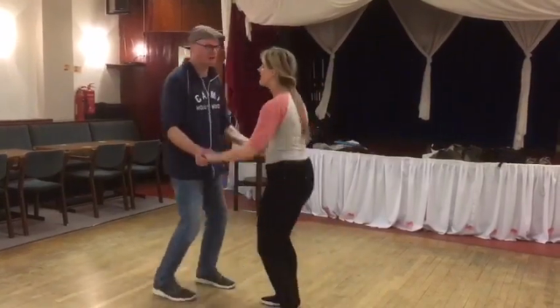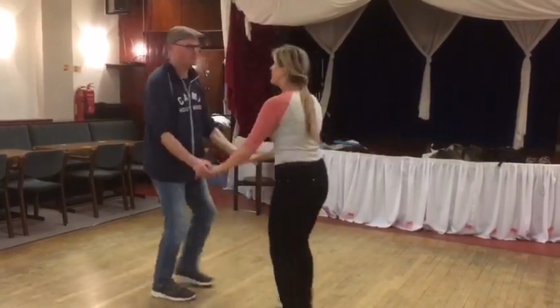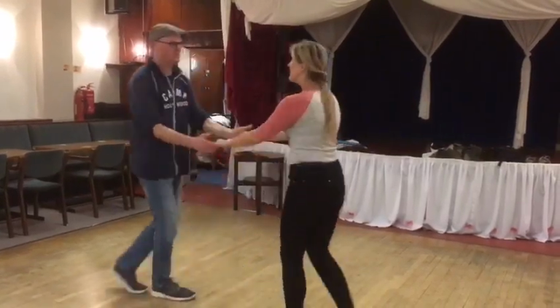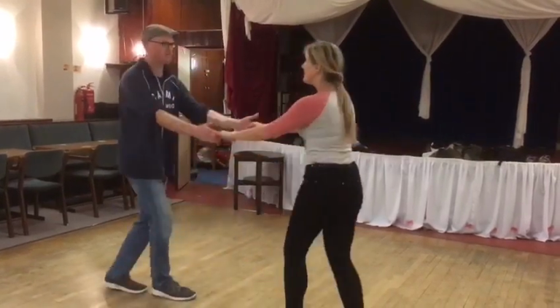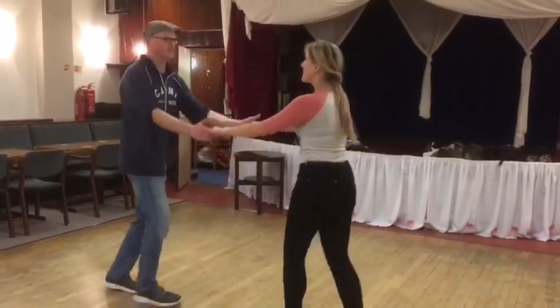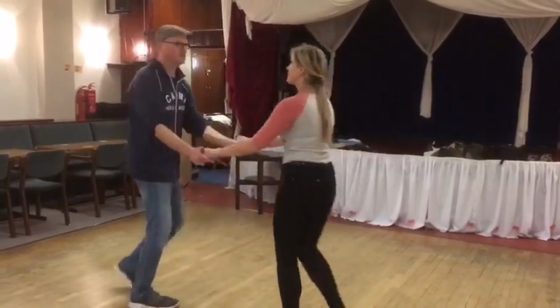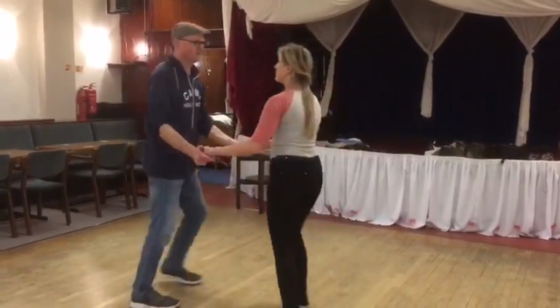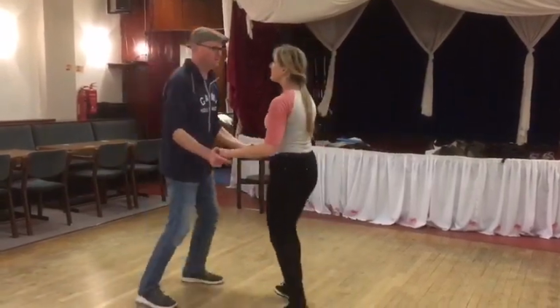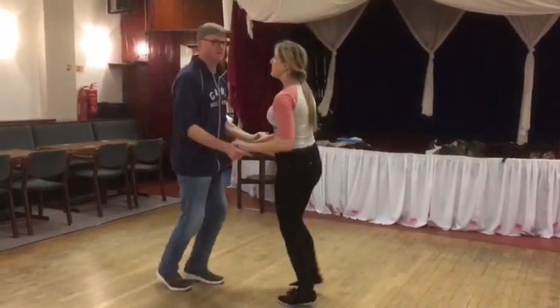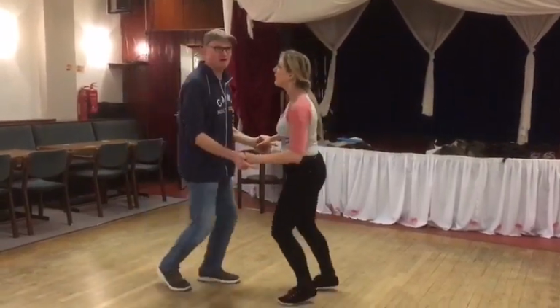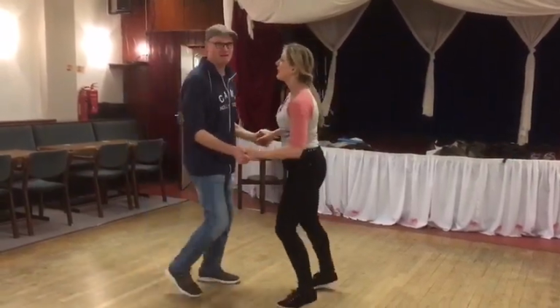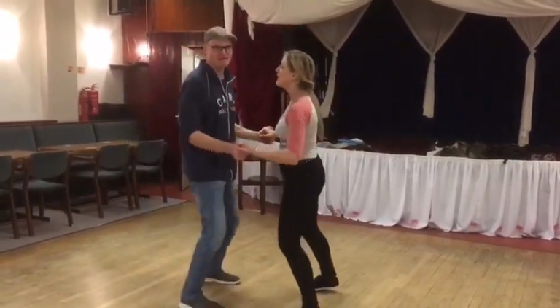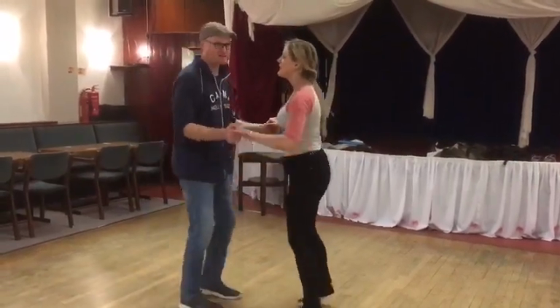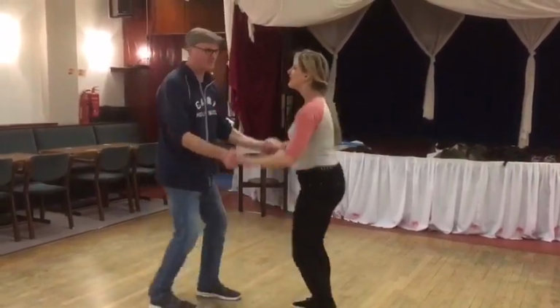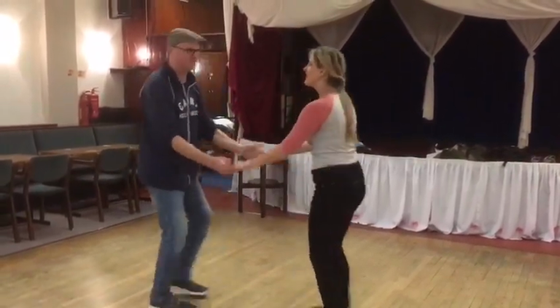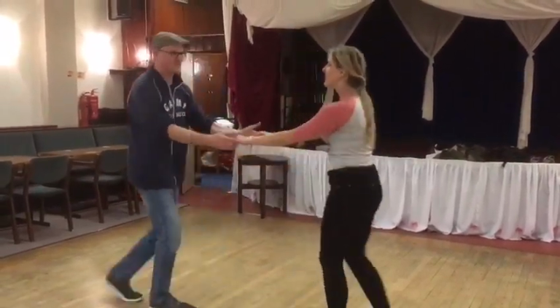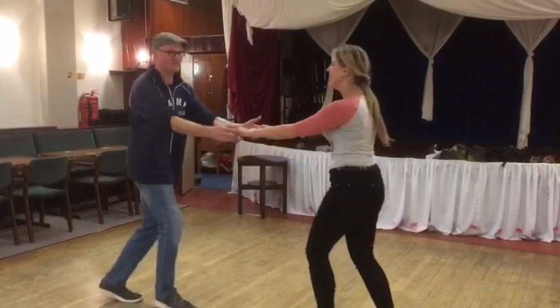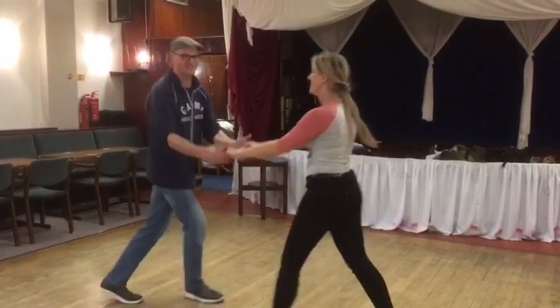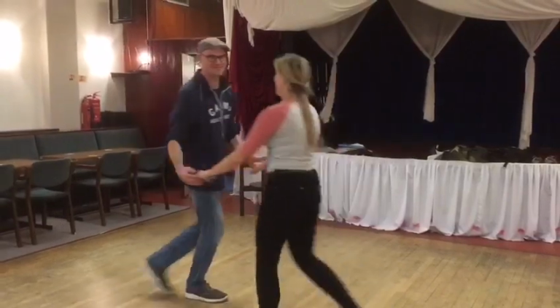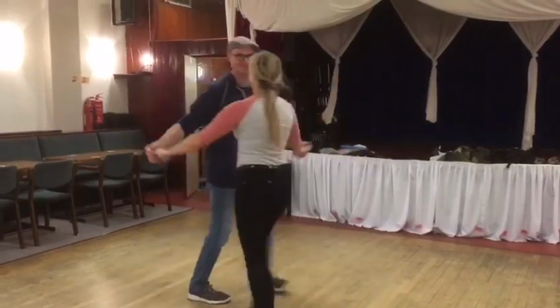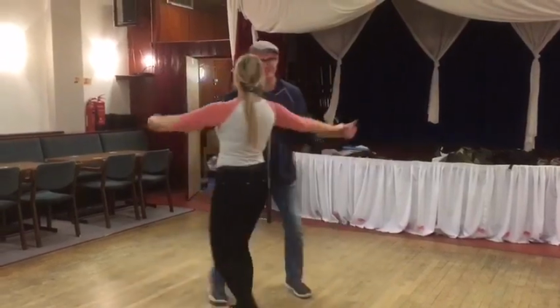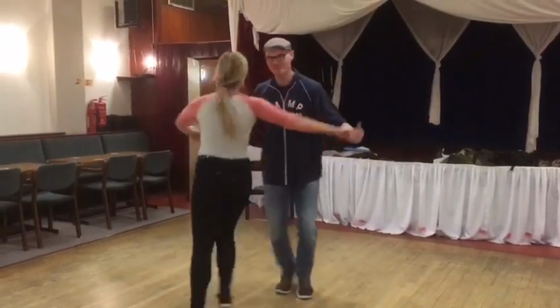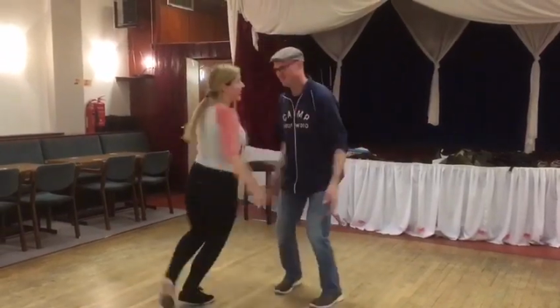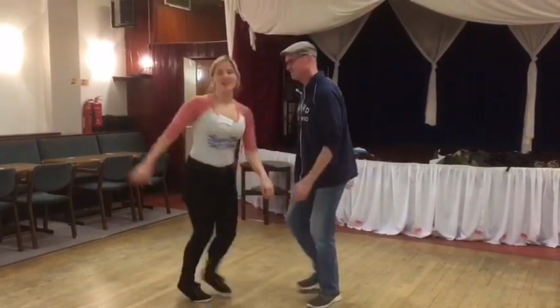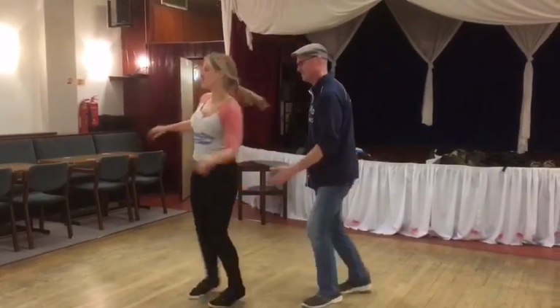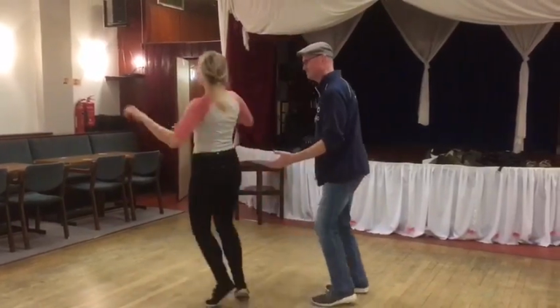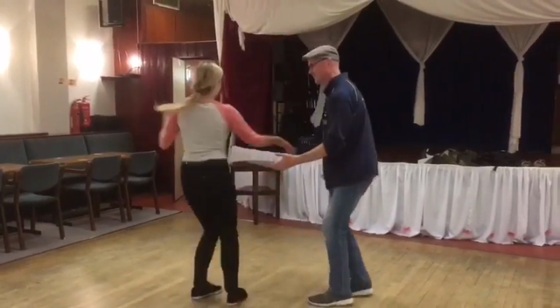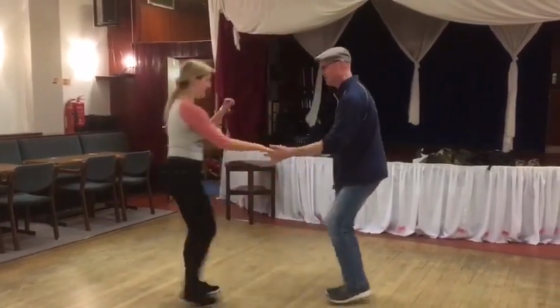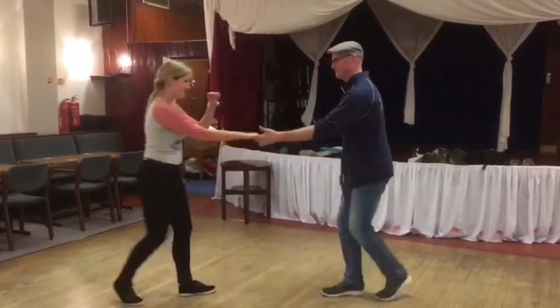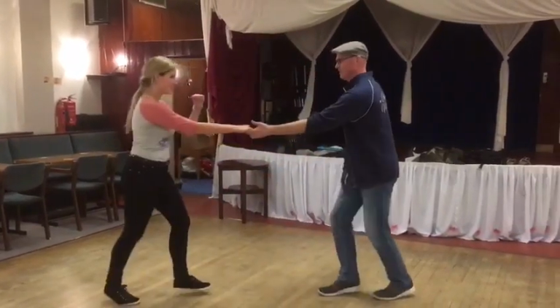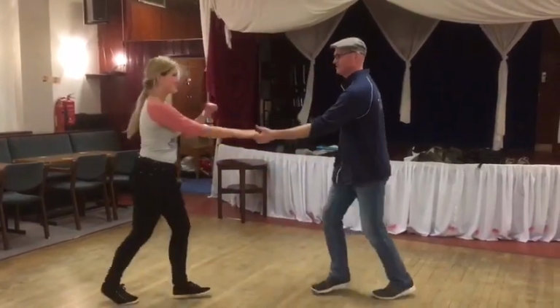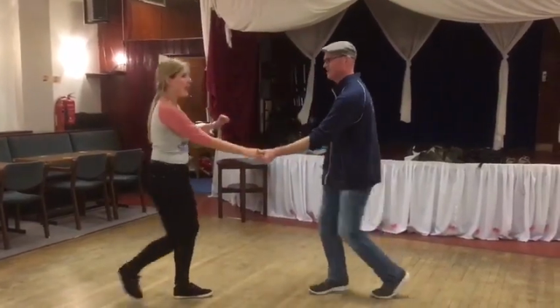Is that all we did? Yeah, should we do one more? Okay, this one. Rock step. Triple, triple, and rock step.